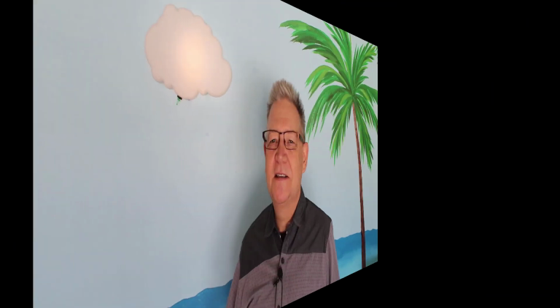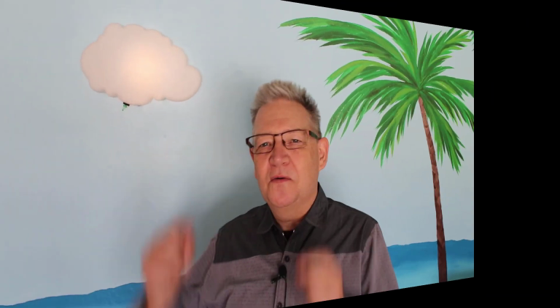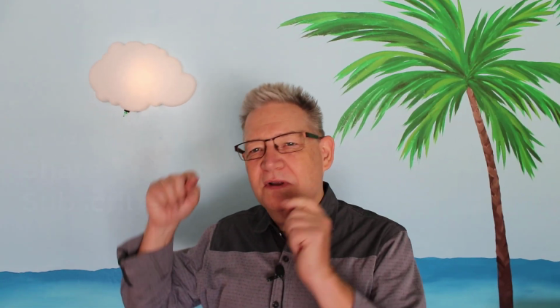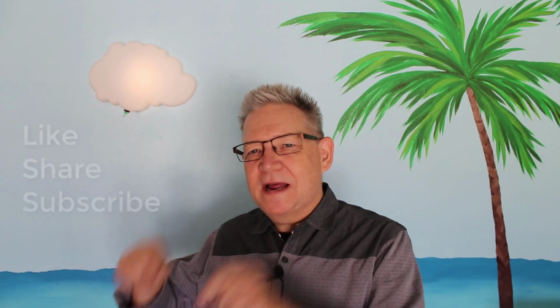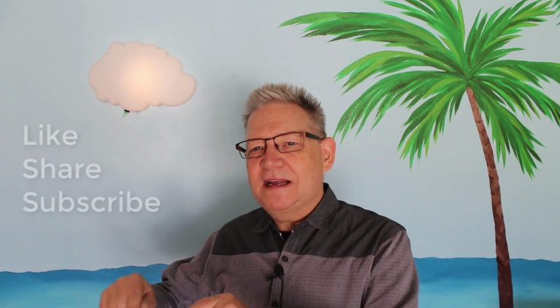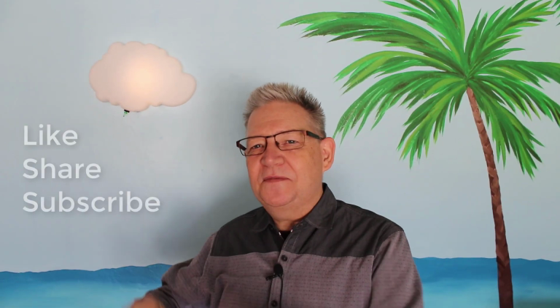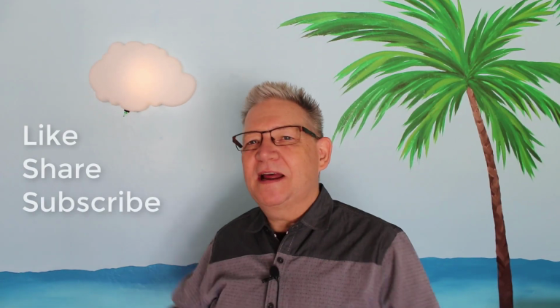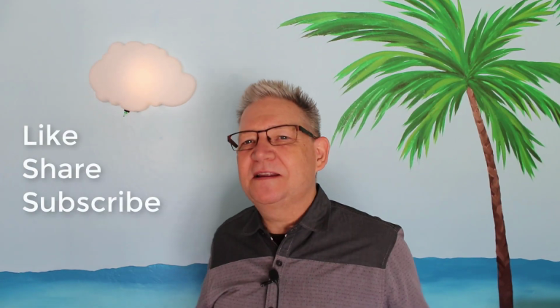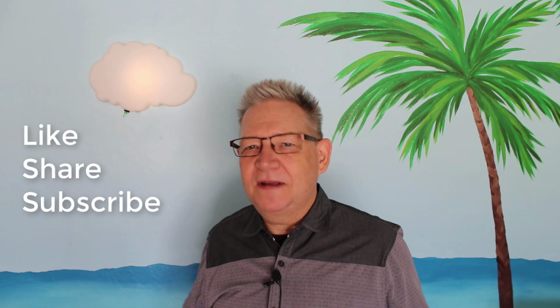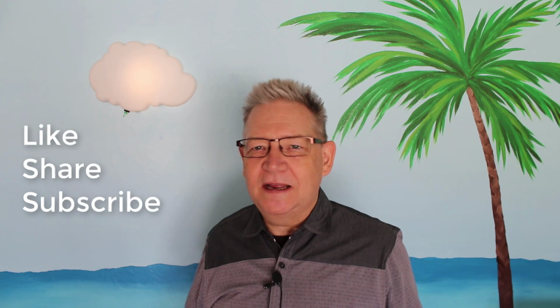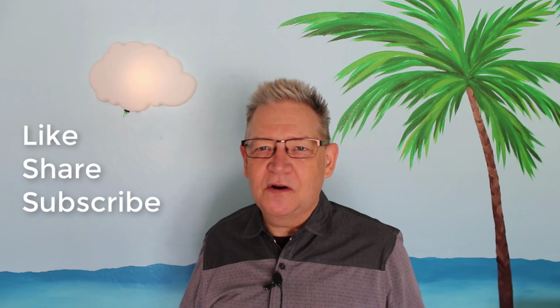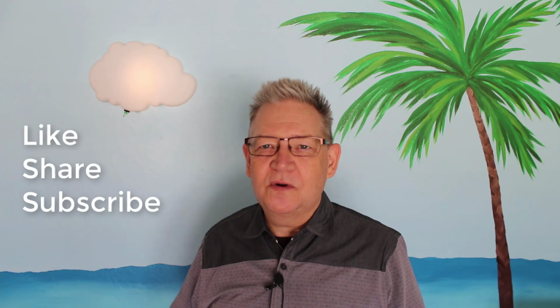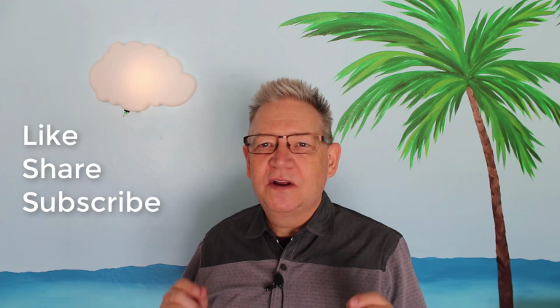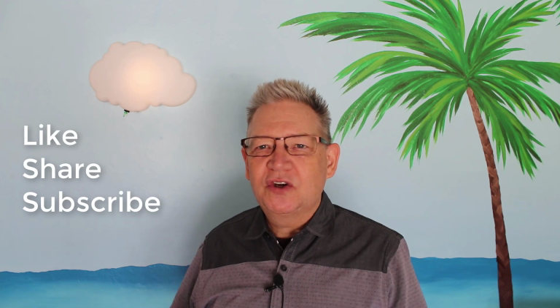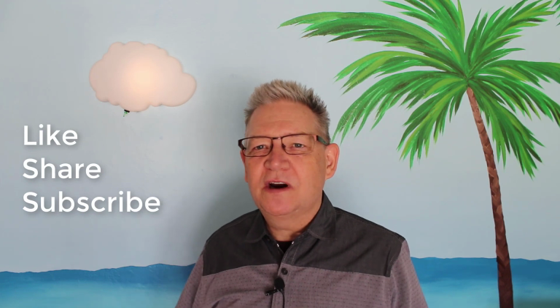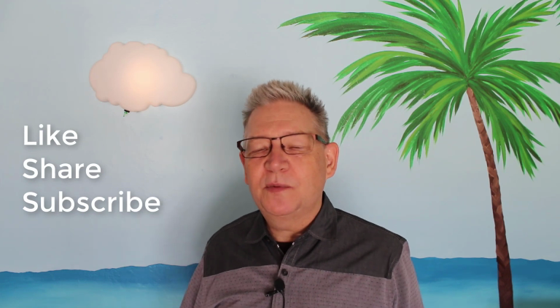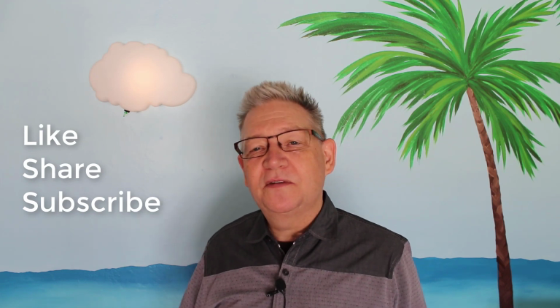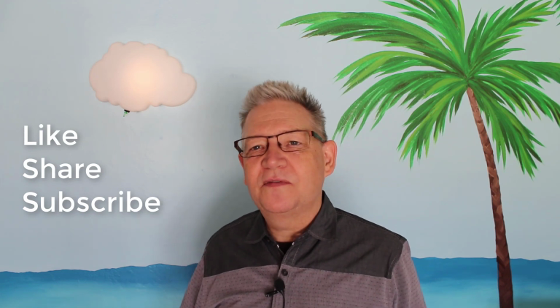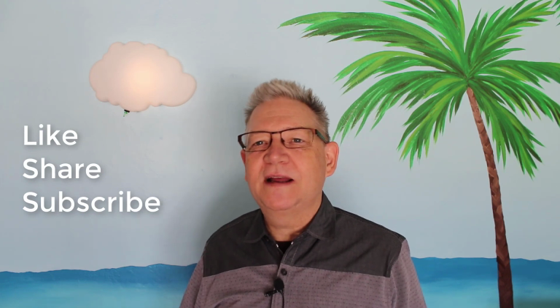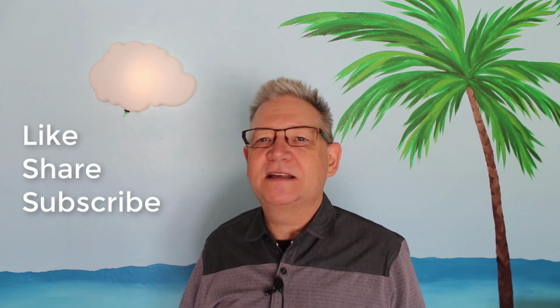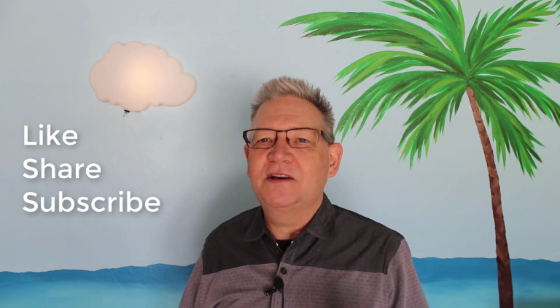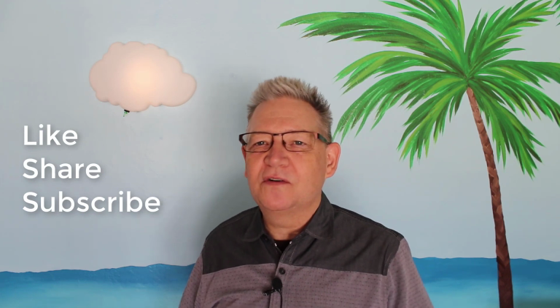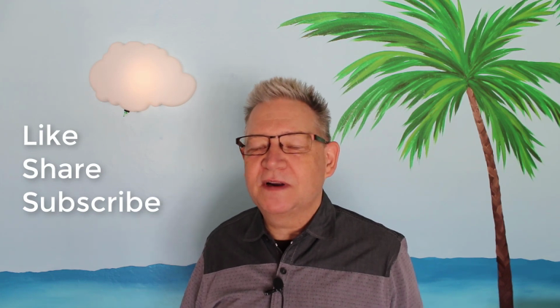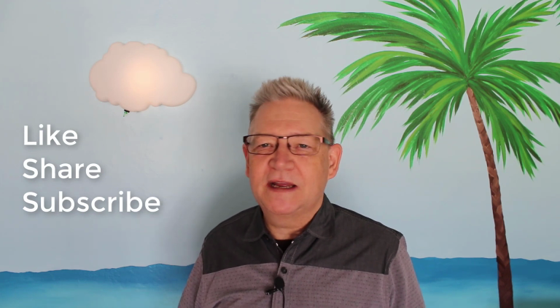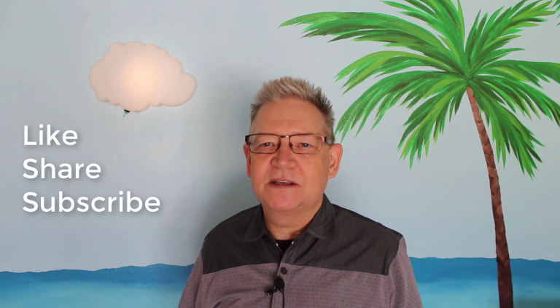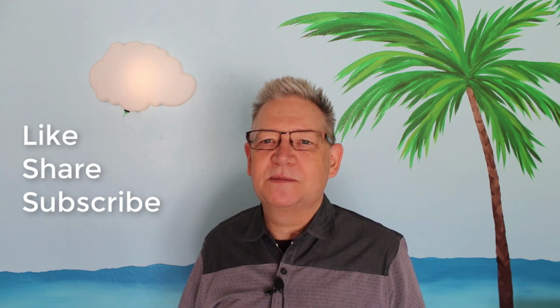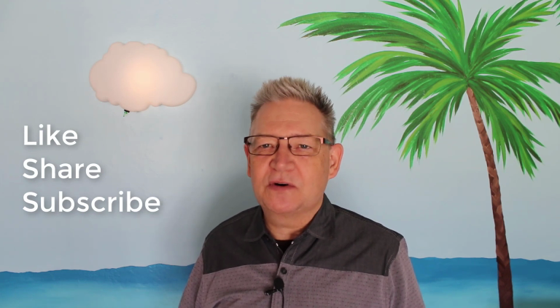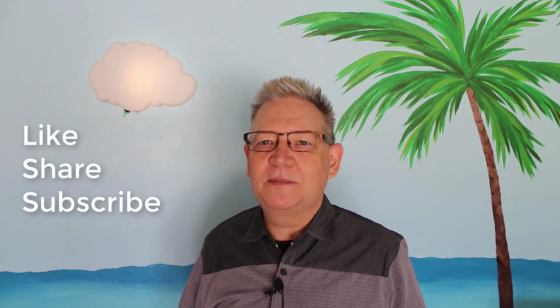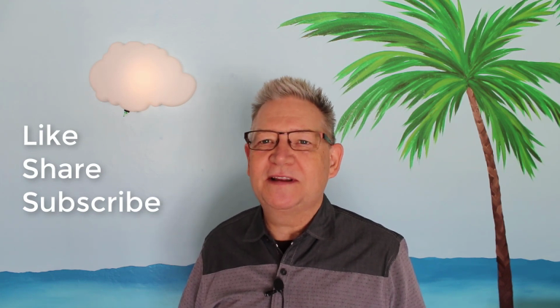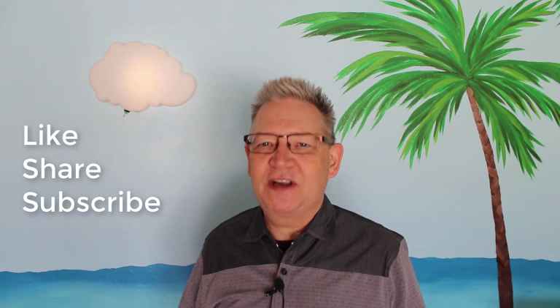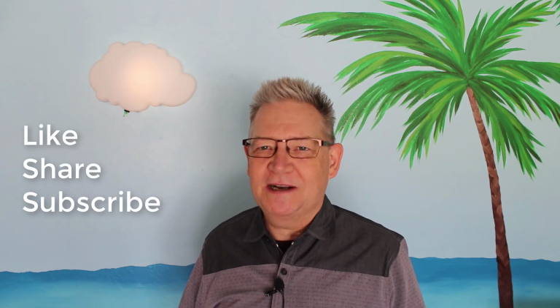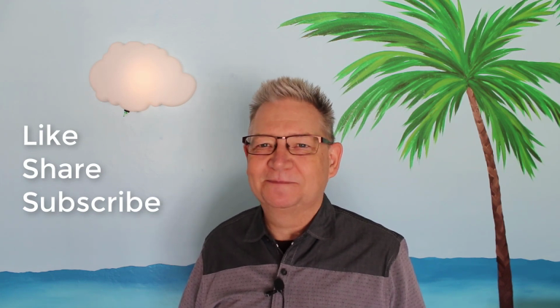If you like the video, share it with your friends, and don't forget to subscribe to the channel.